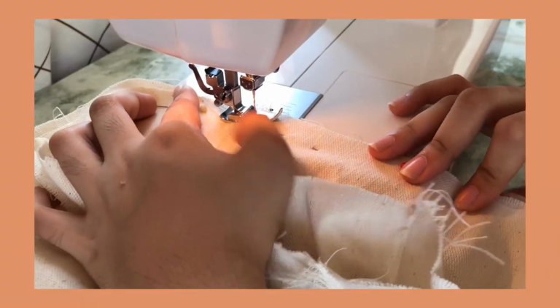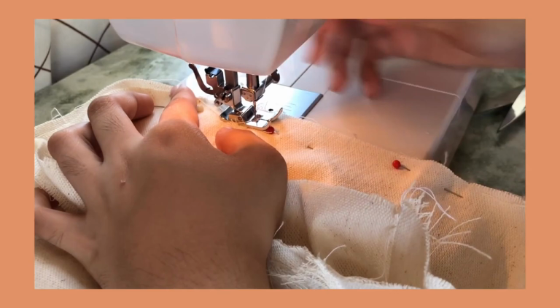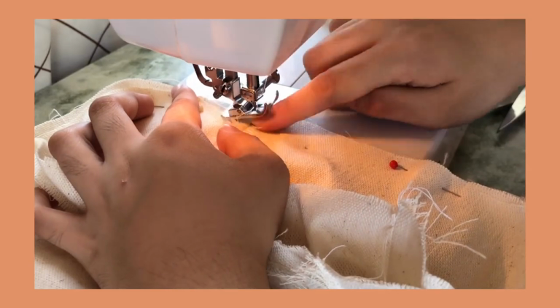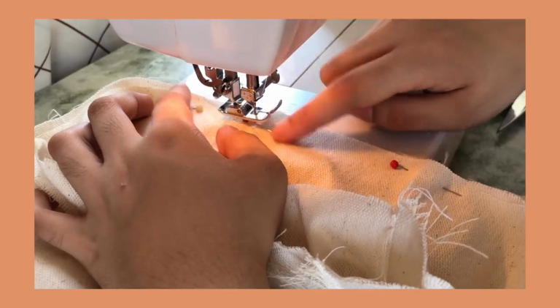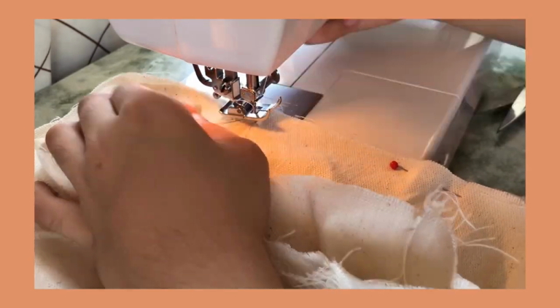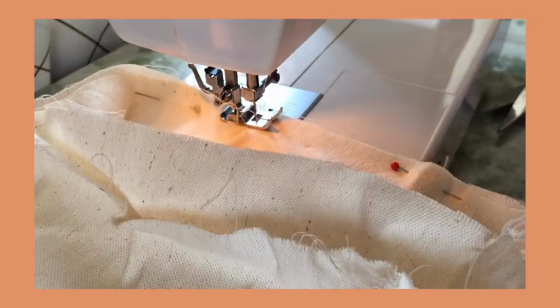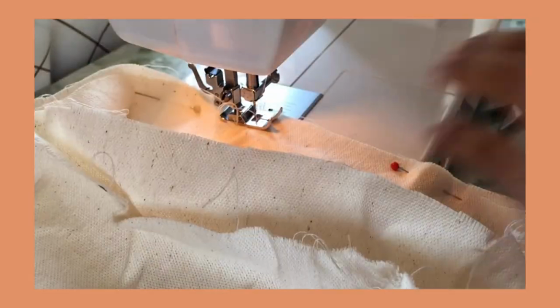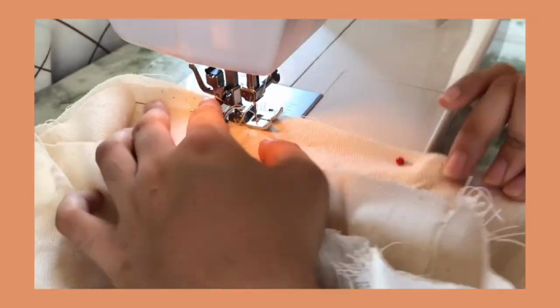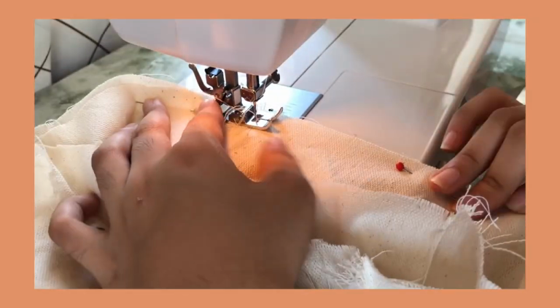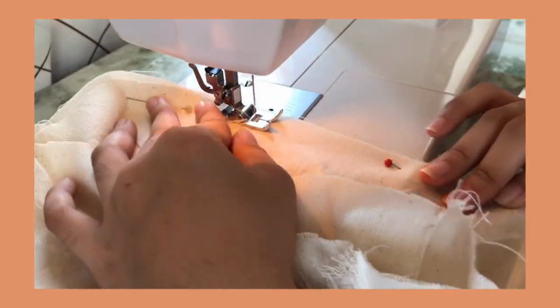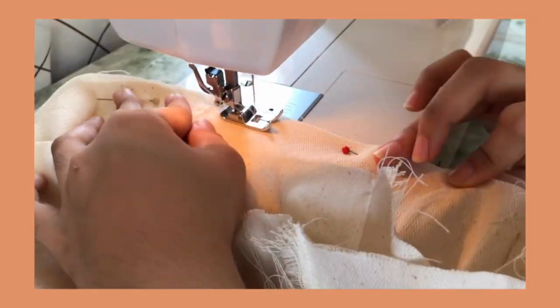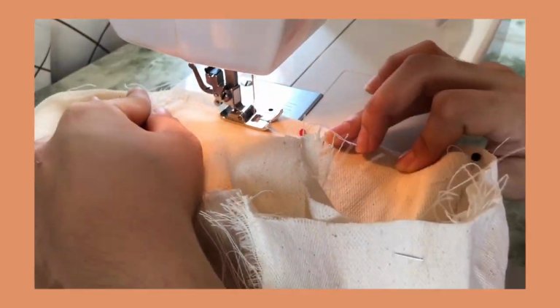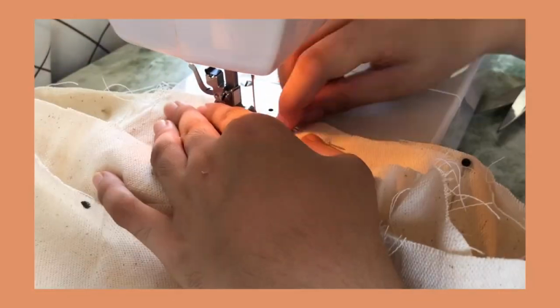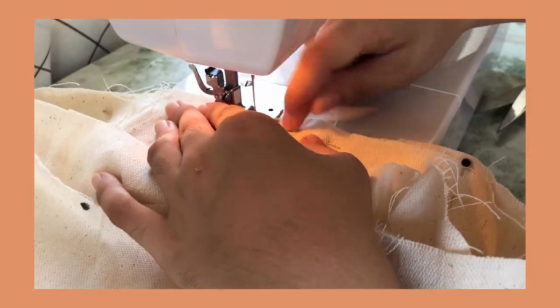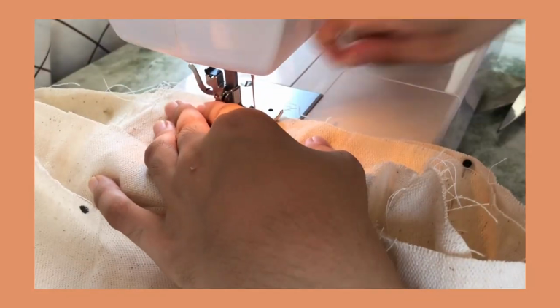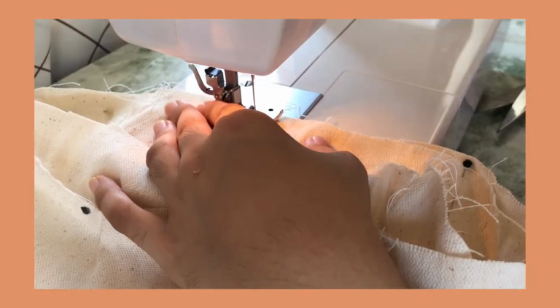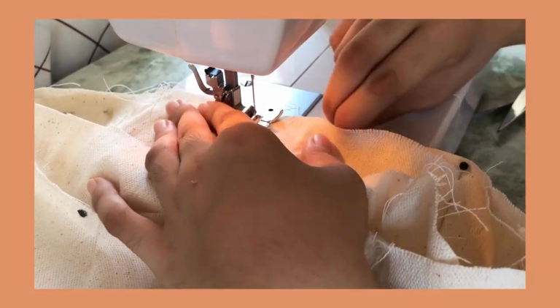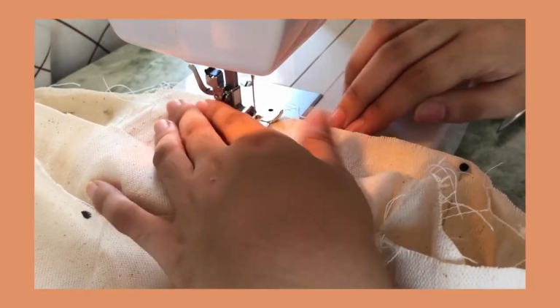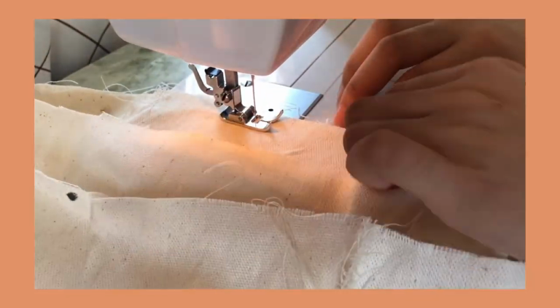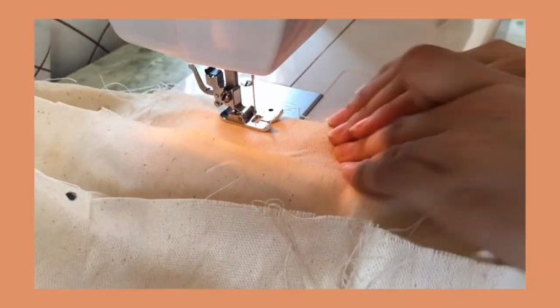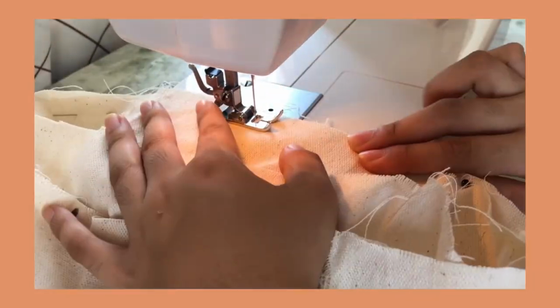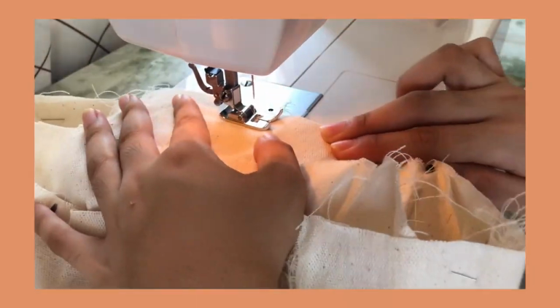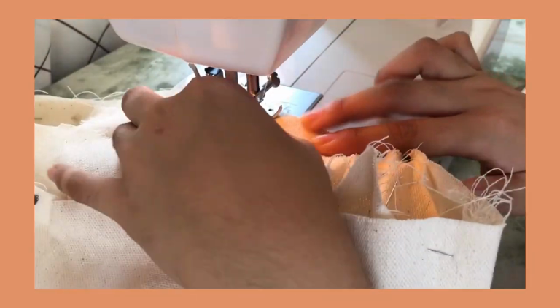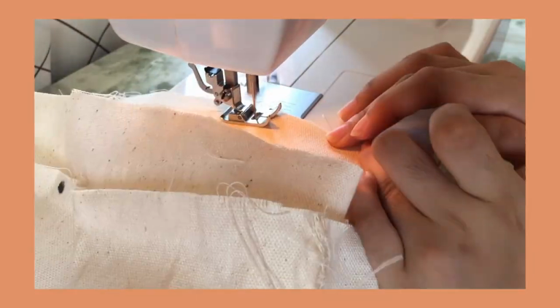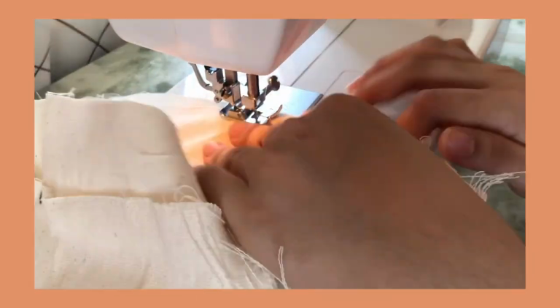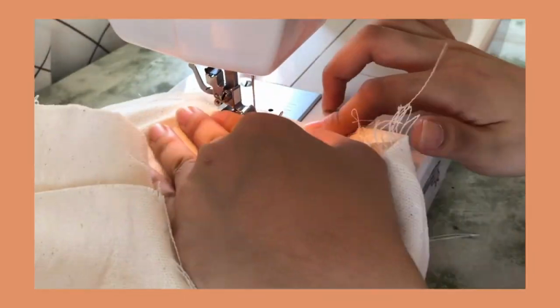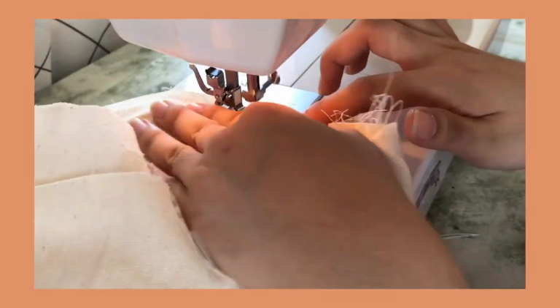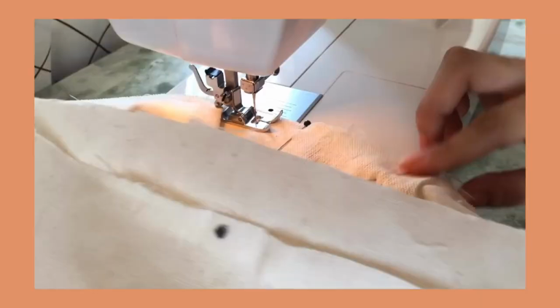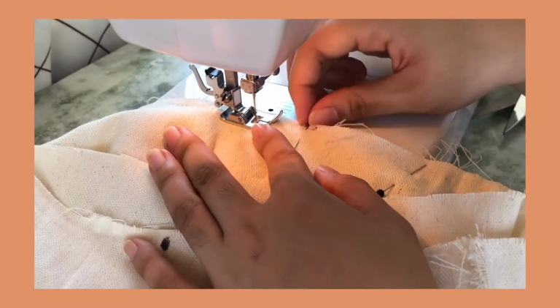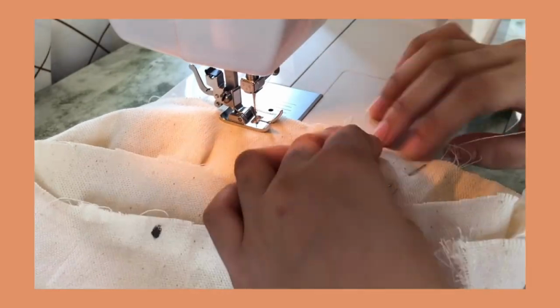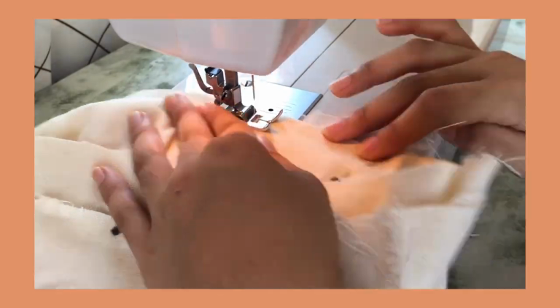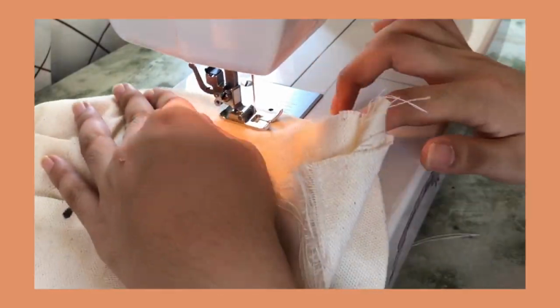Next, sew along the side. Make sure to leave an opening because we have to turn the bag inside out afterwards.